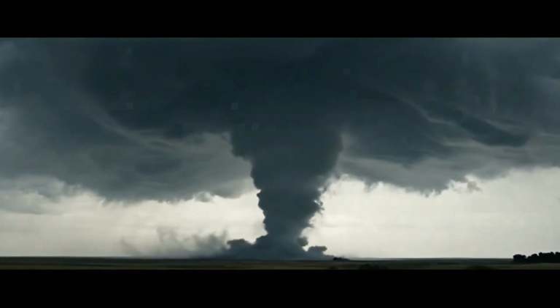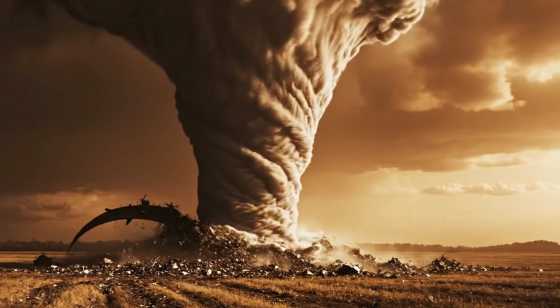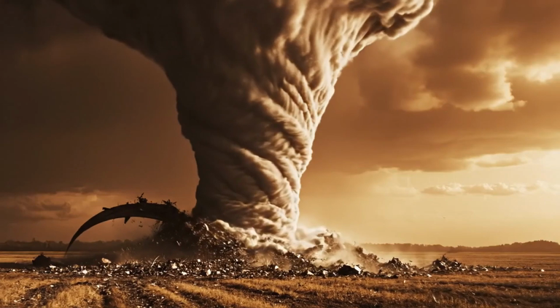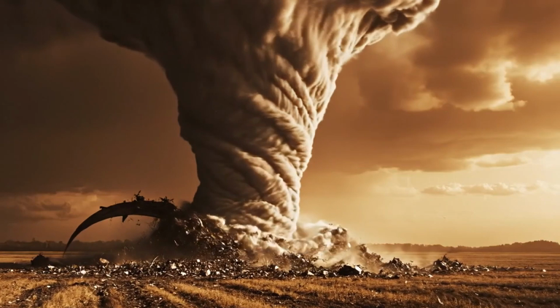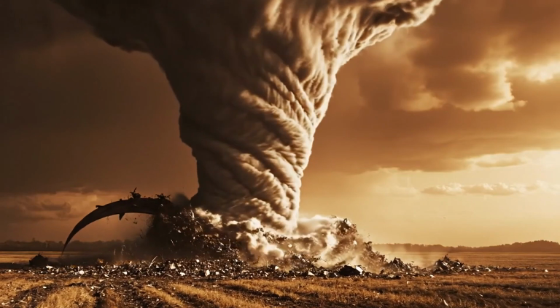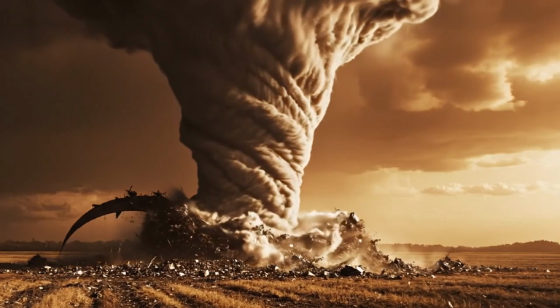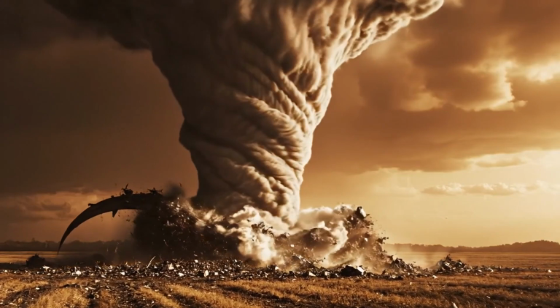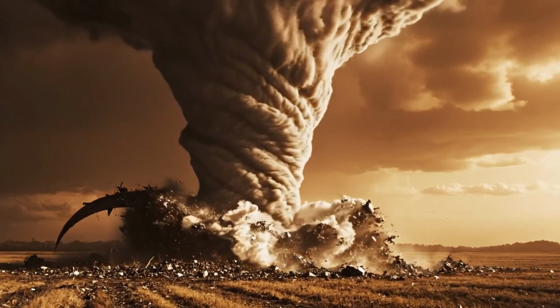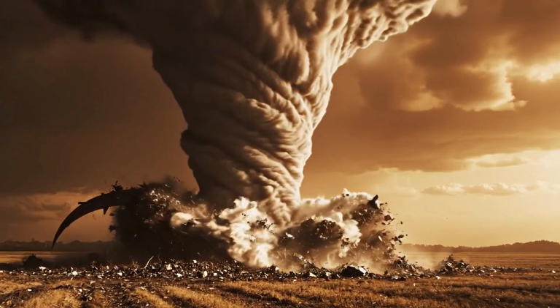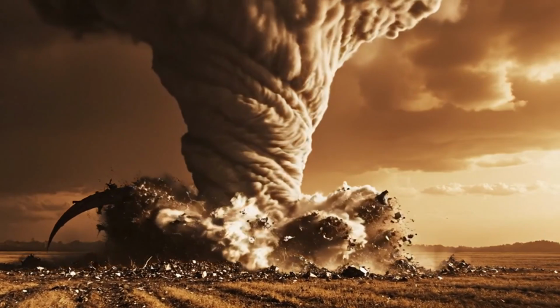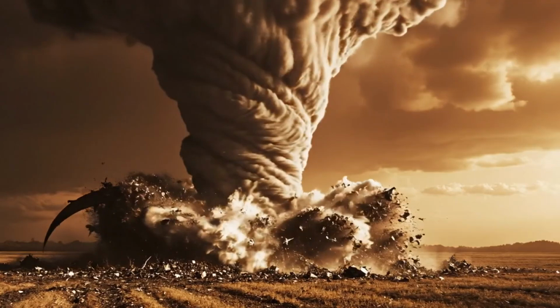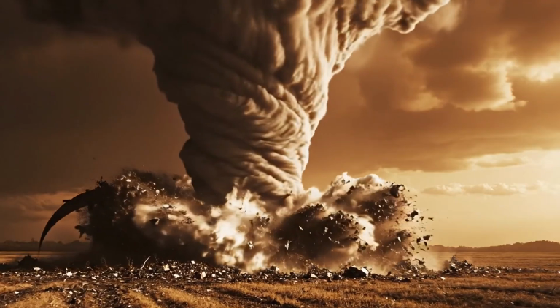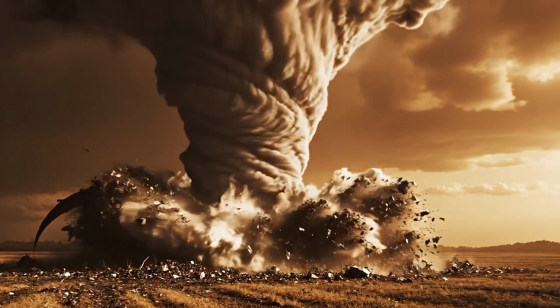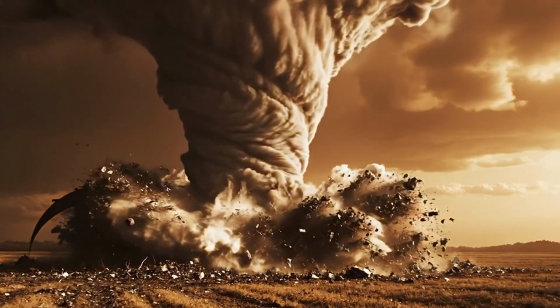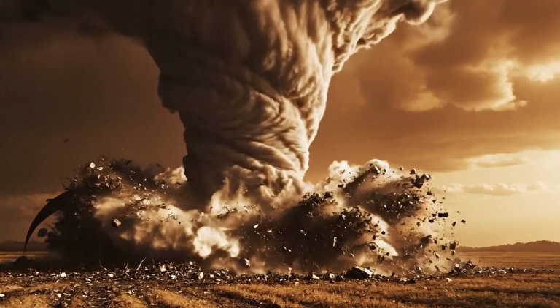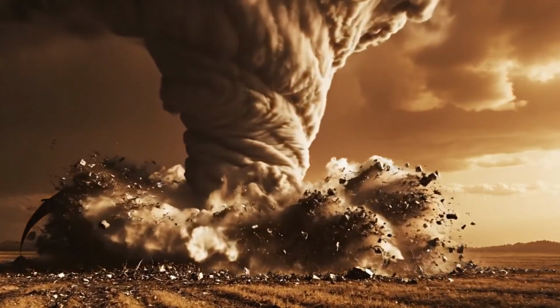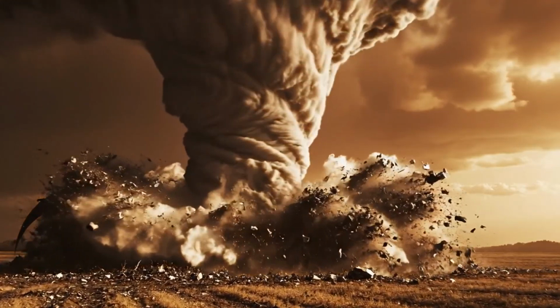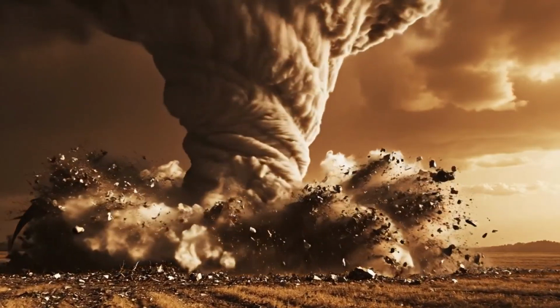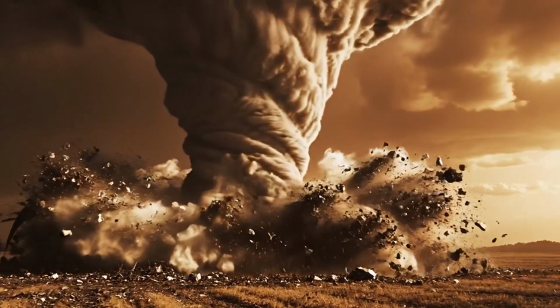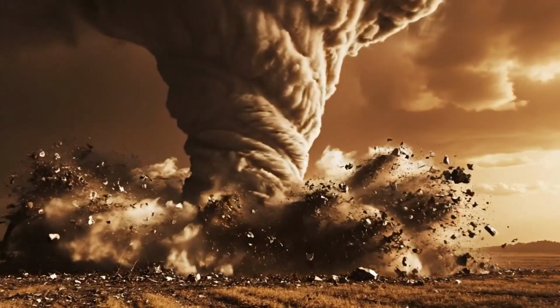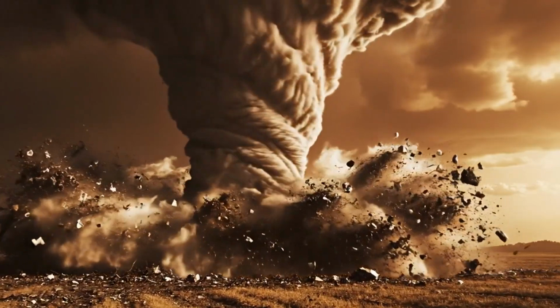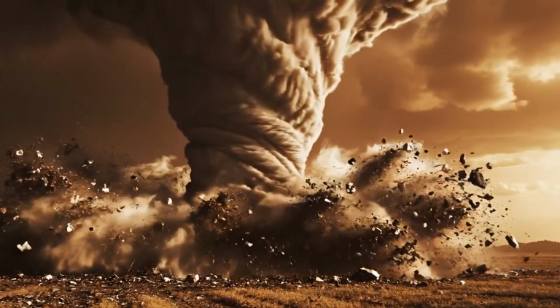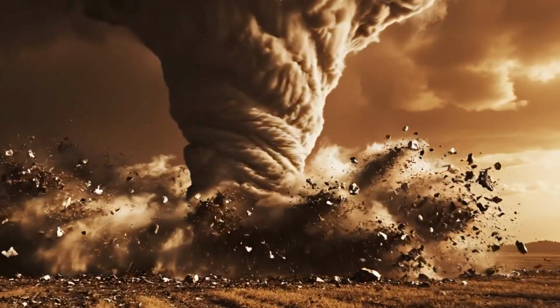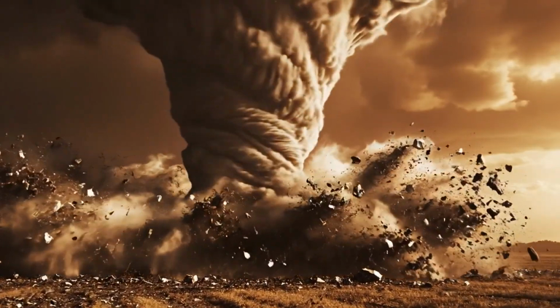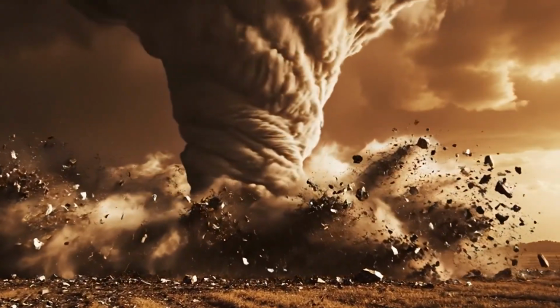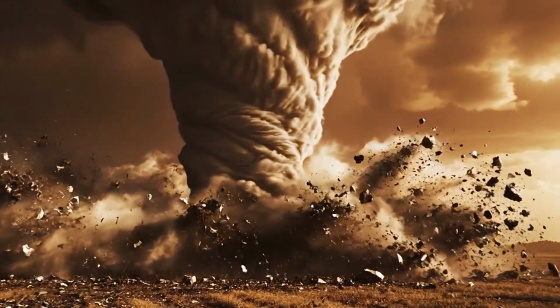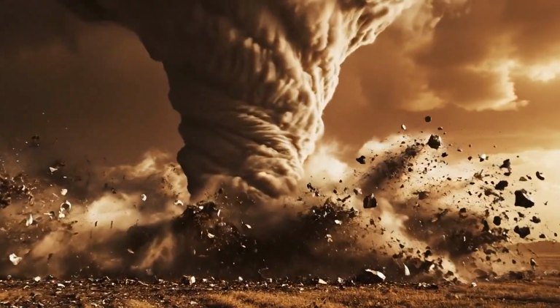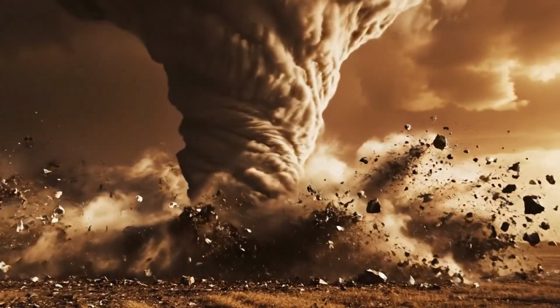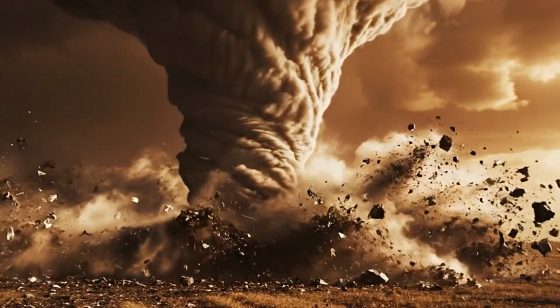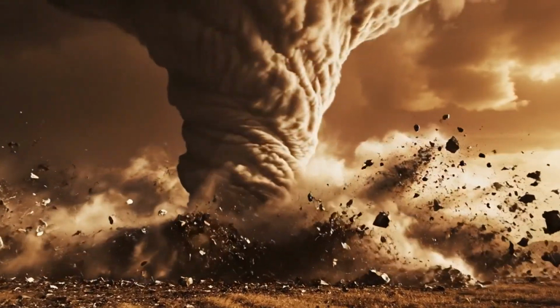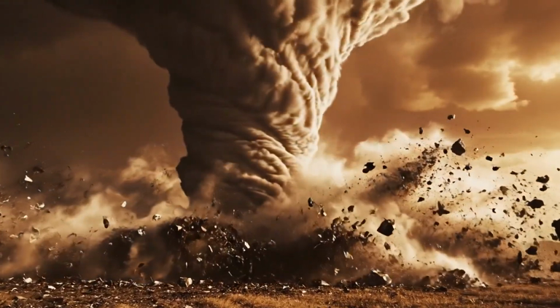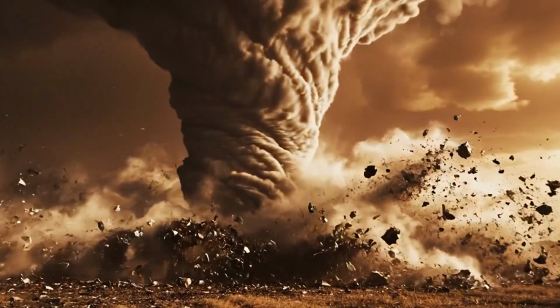Today we're comparing EF1 and EF5 — the difference between survivable and unsurvivable tornado encounters.